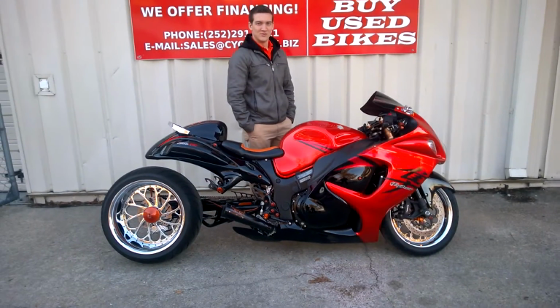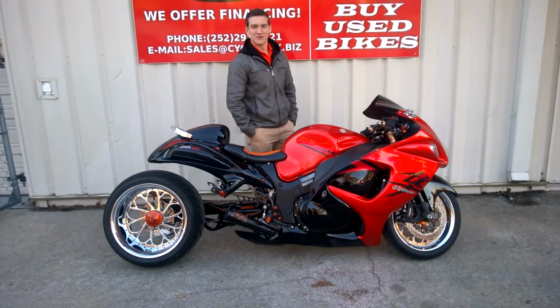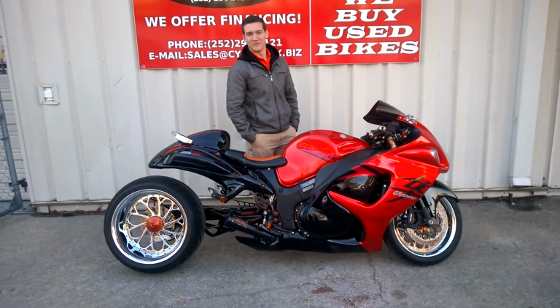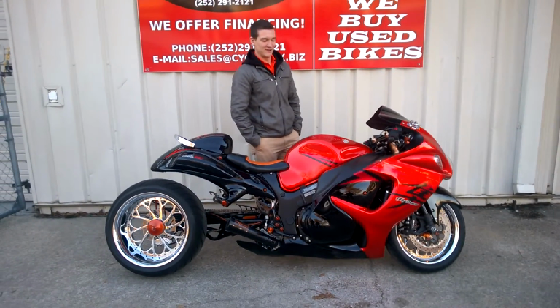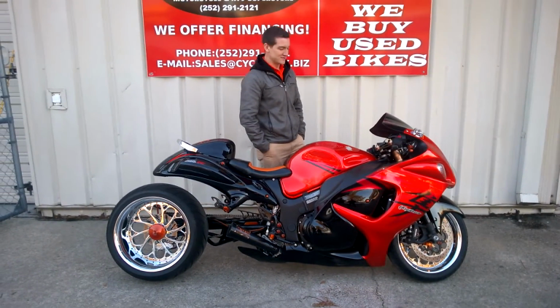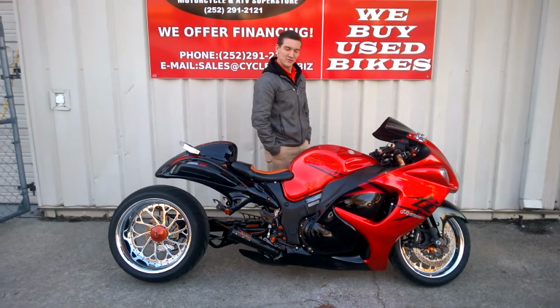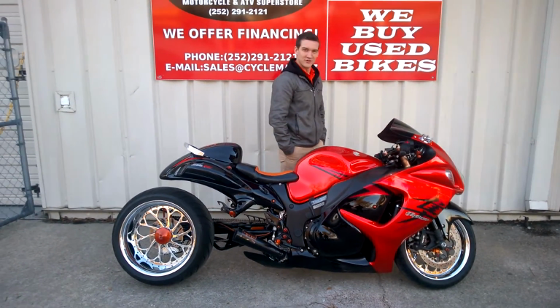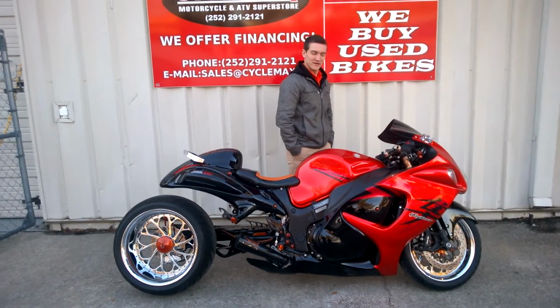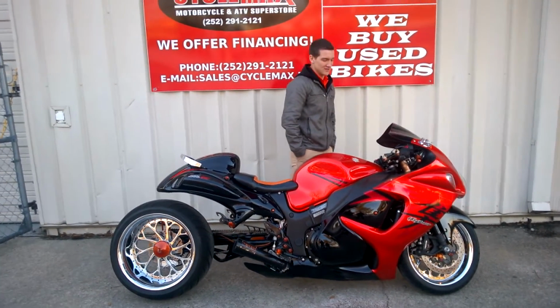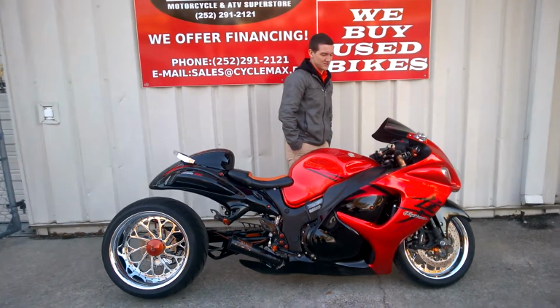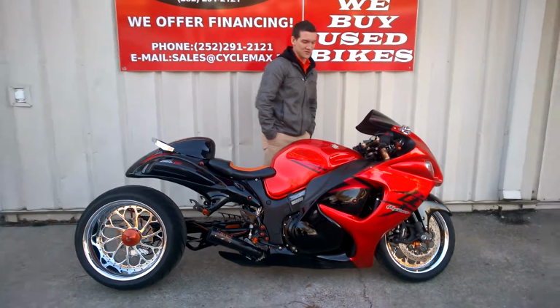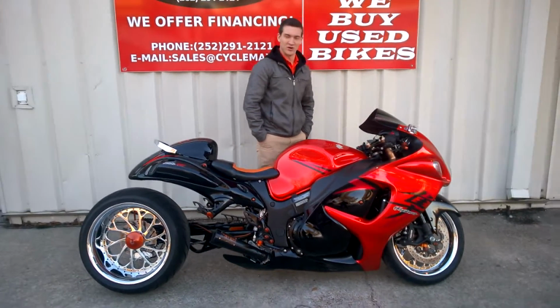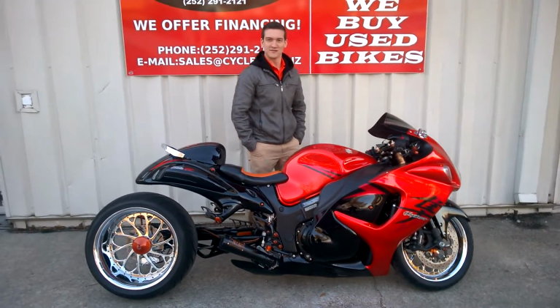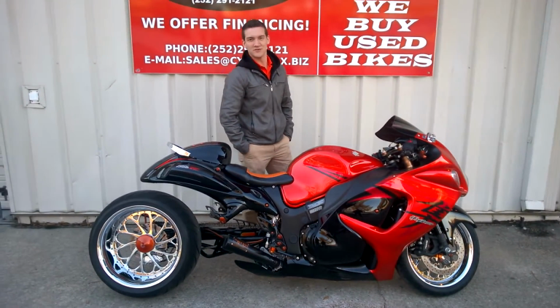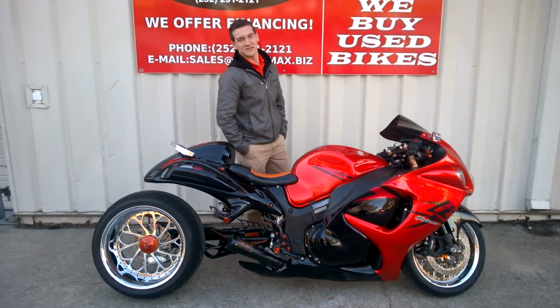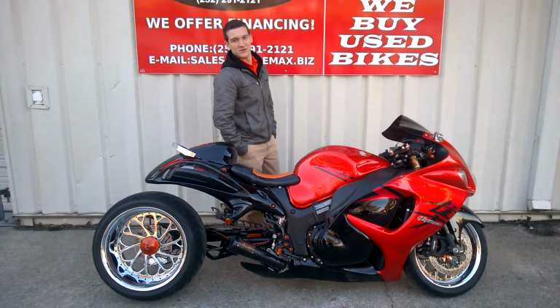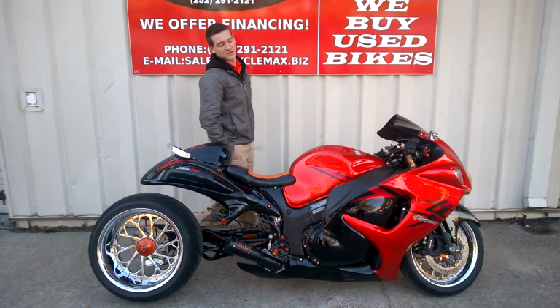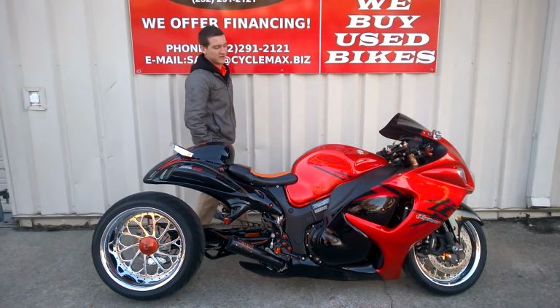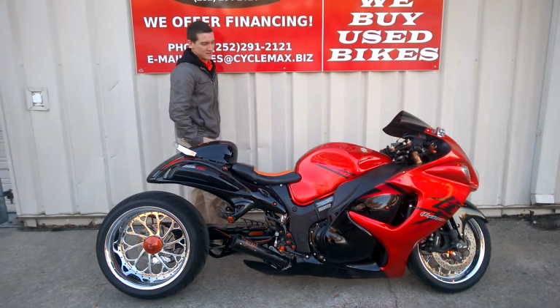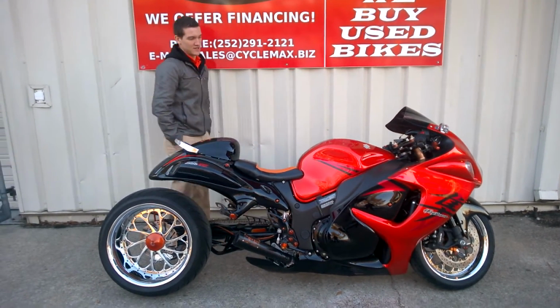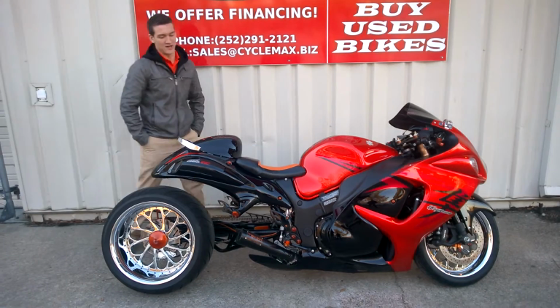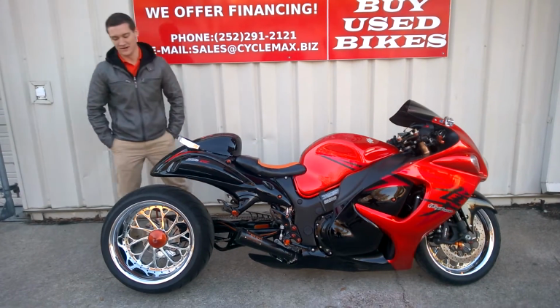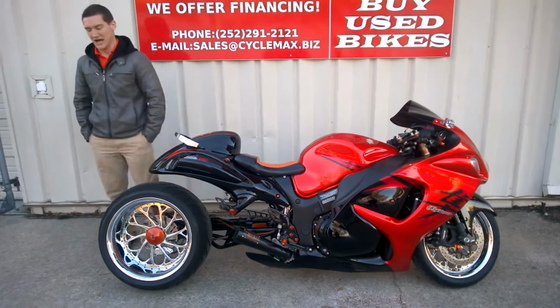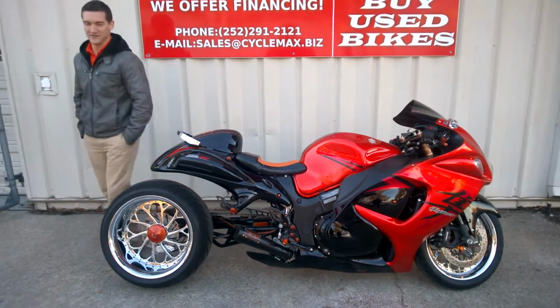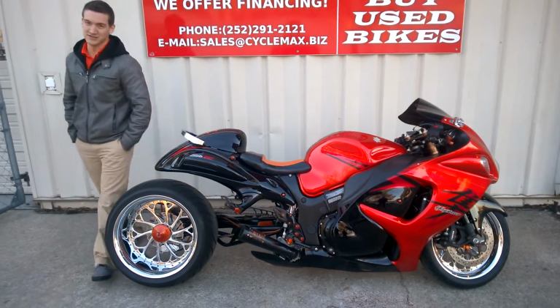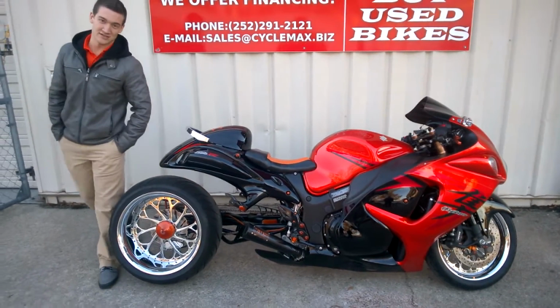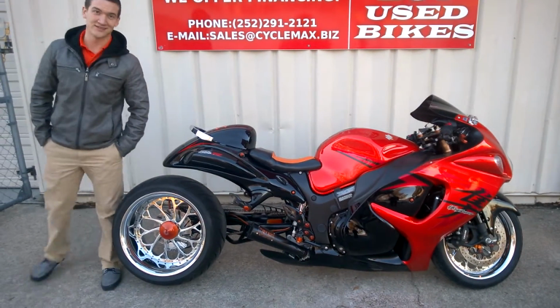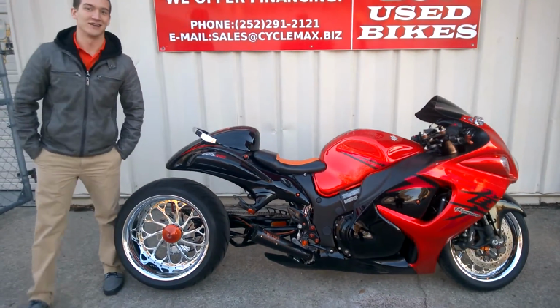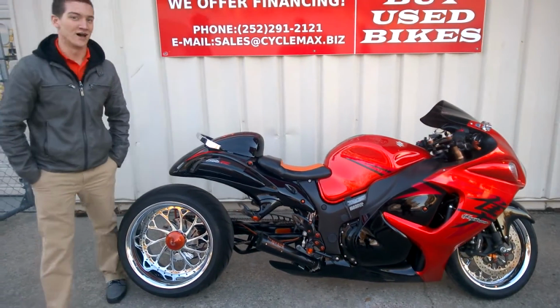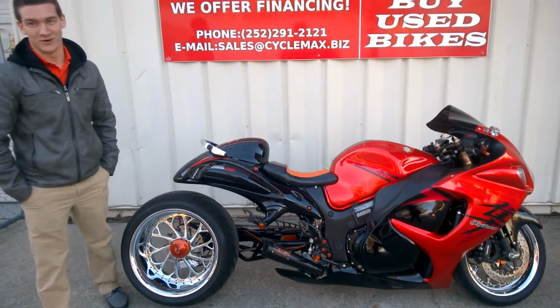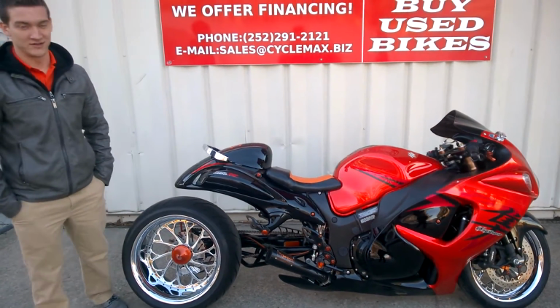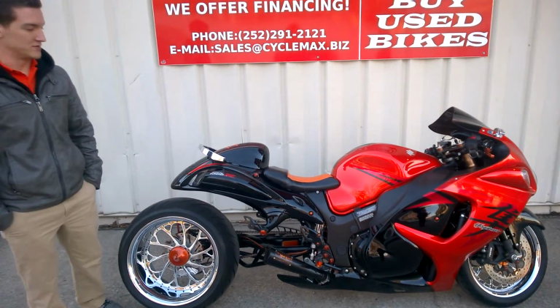What's going on everybody? This is Cody with CycleMax. I just wanted to show off this new 2008 booster we got here. Obviously you can tell it's got a lot of work done to it.